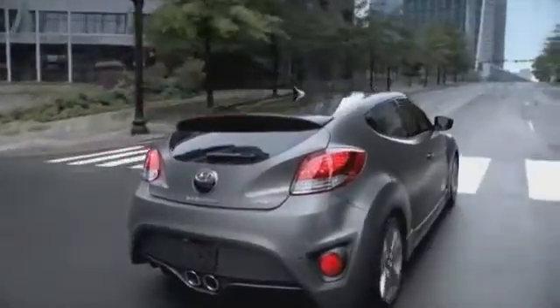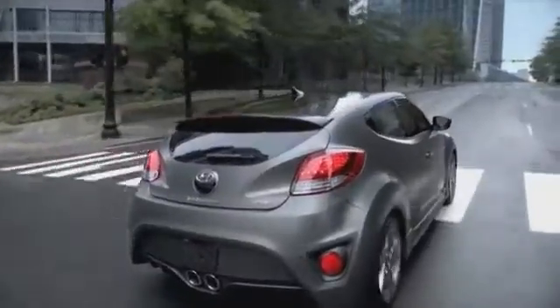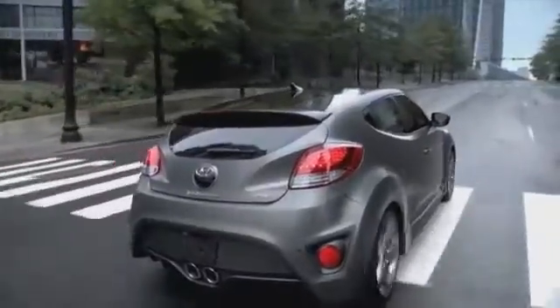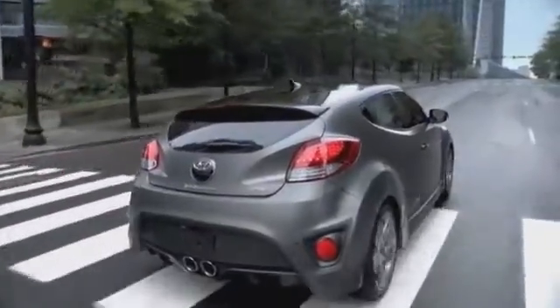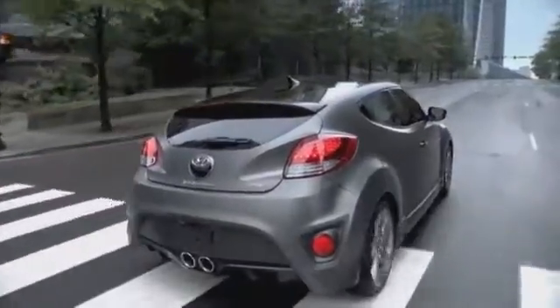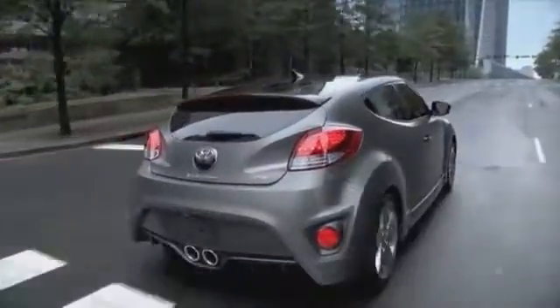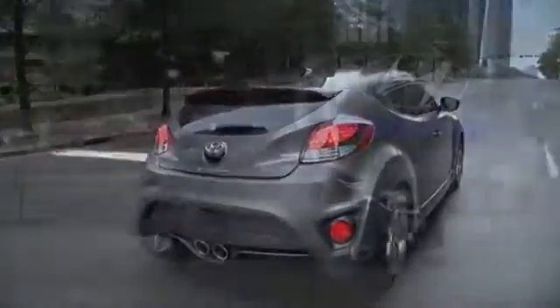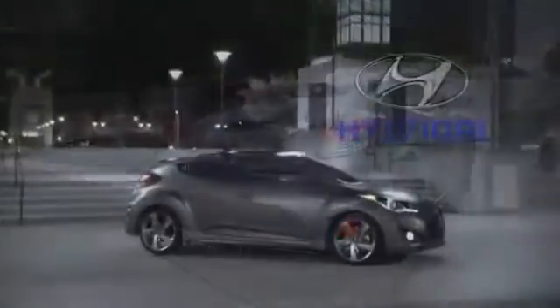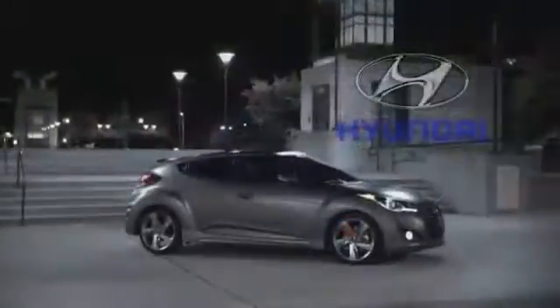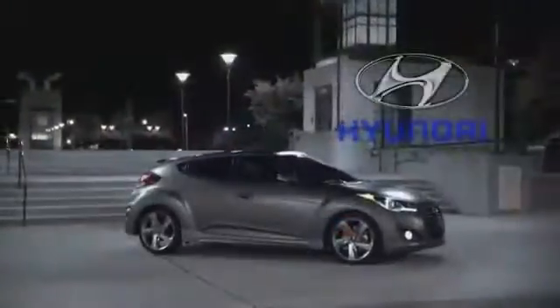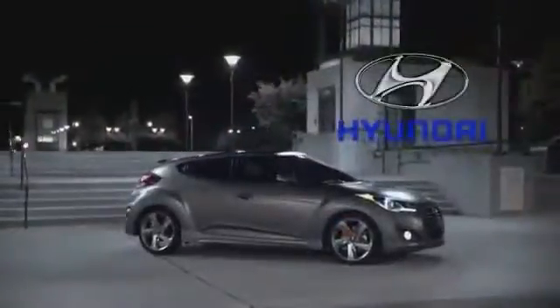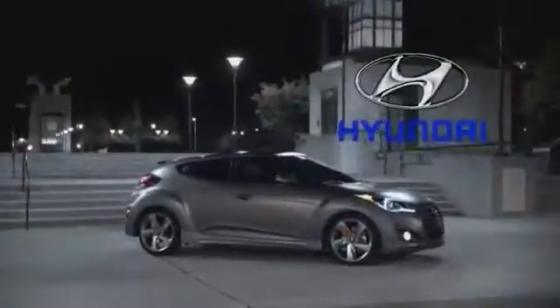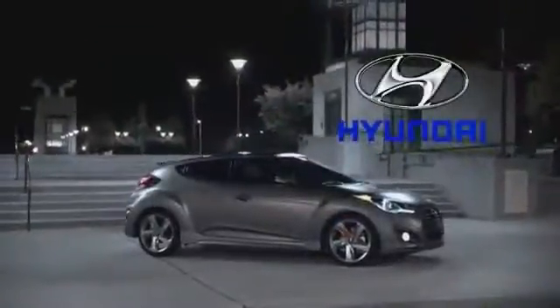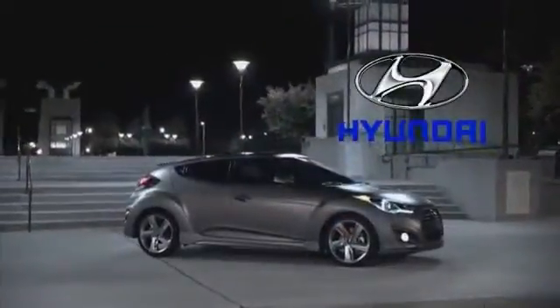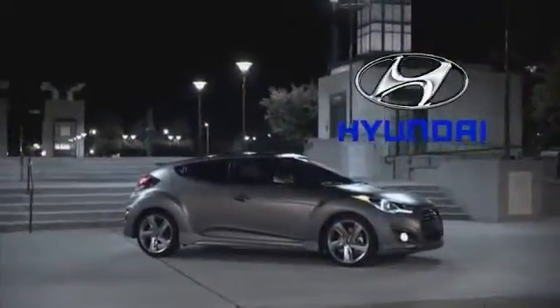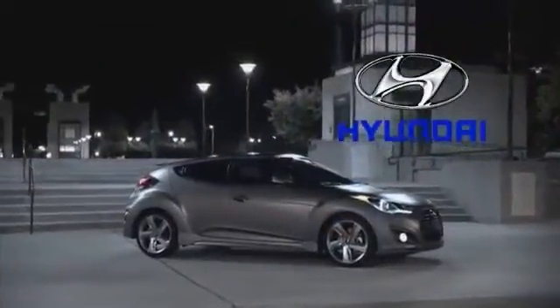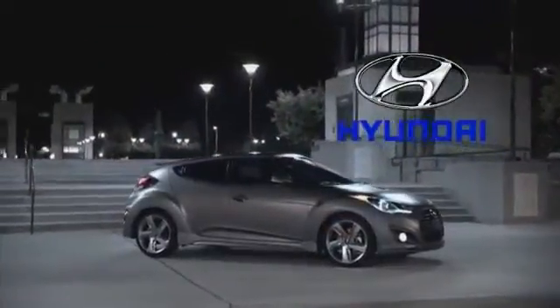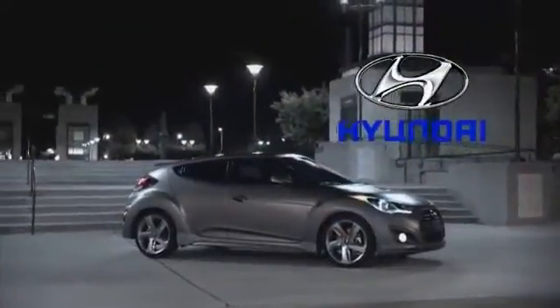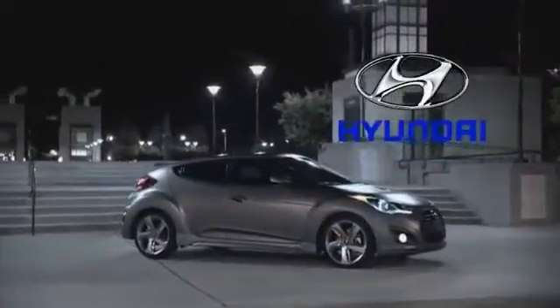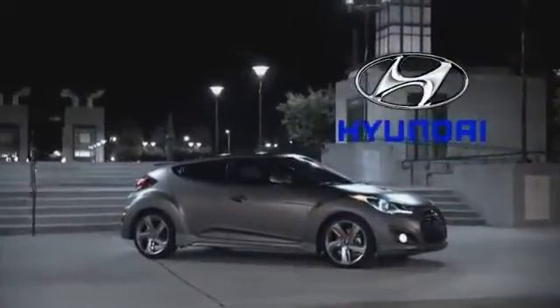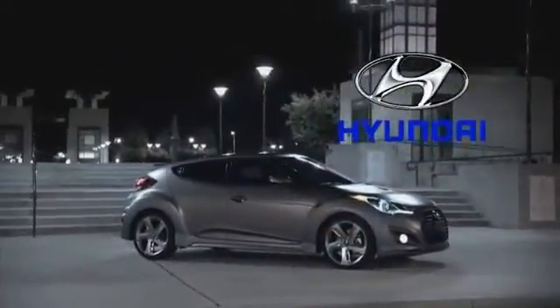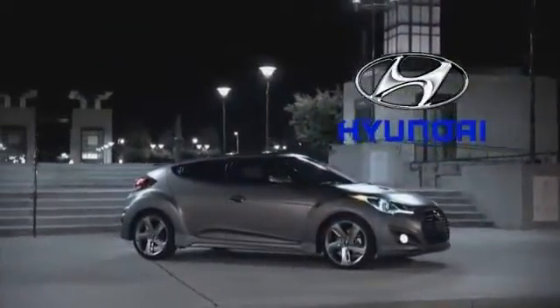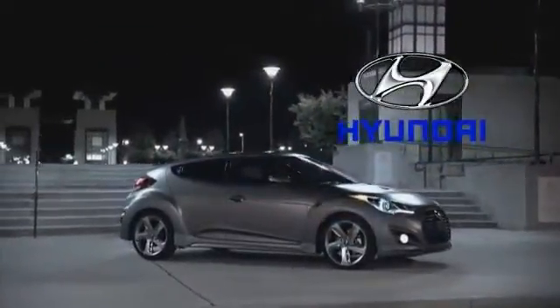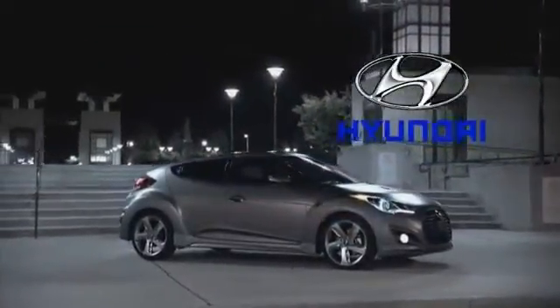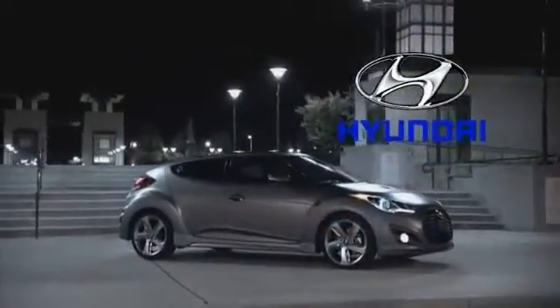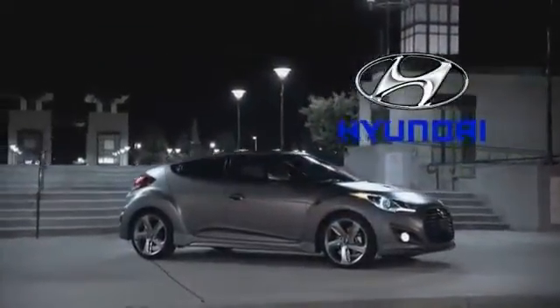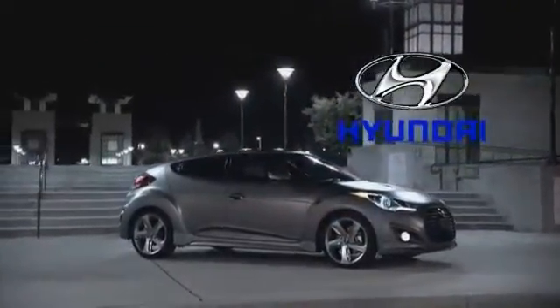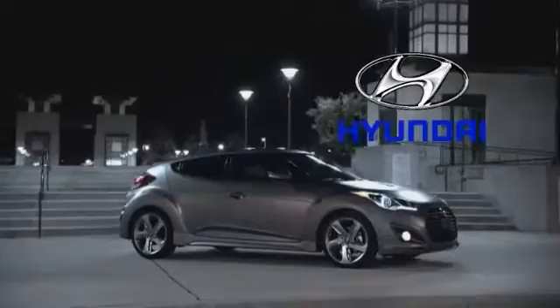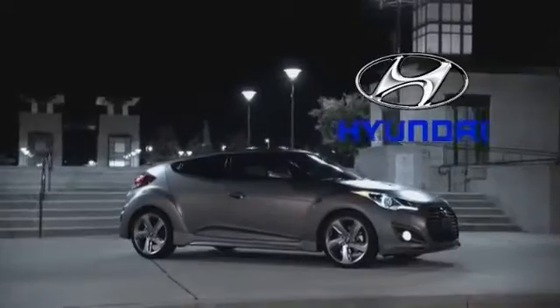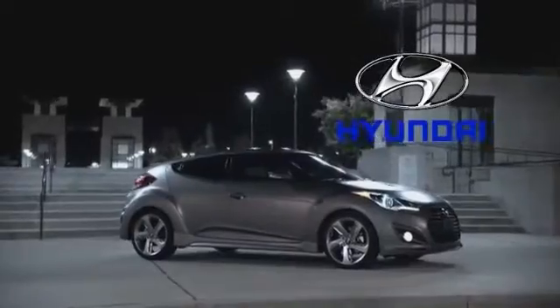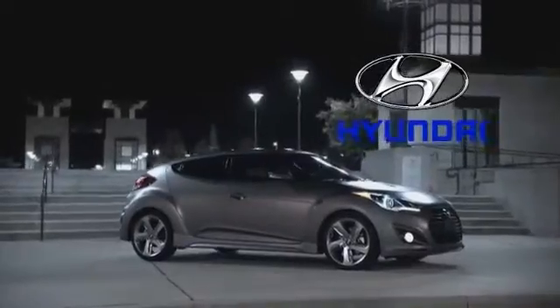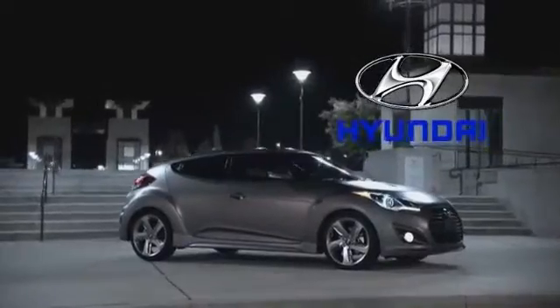Style, substance, and all the right connections. It's the 2014 Hyundai Veloster.